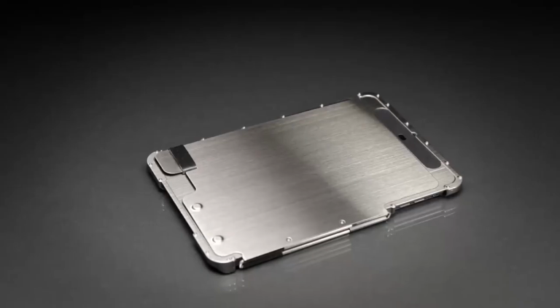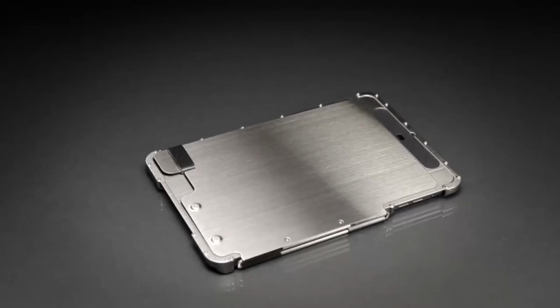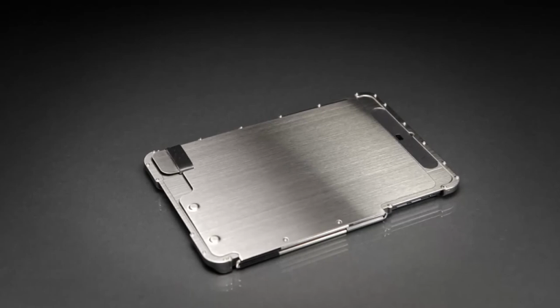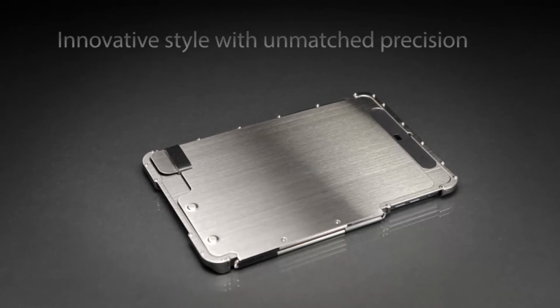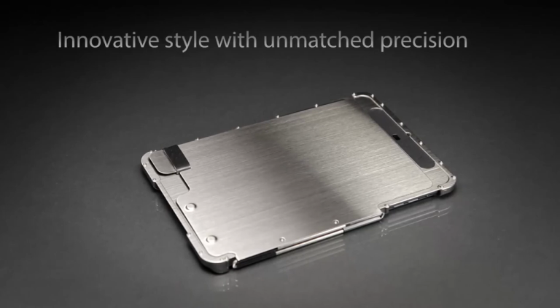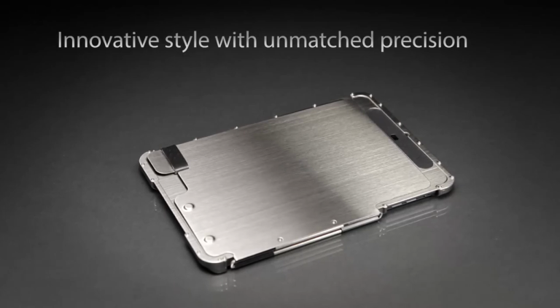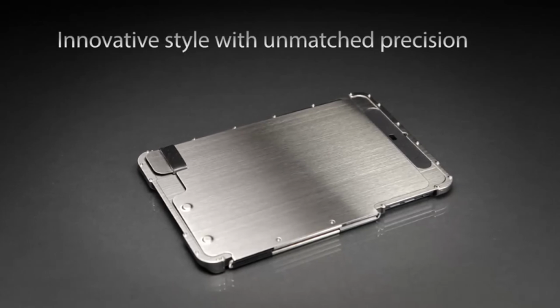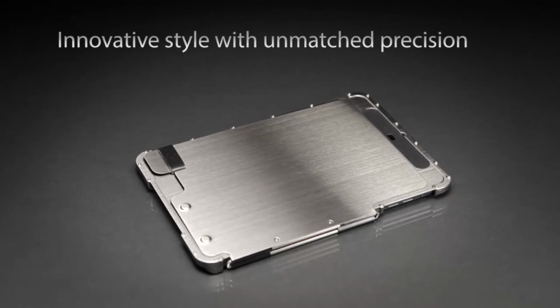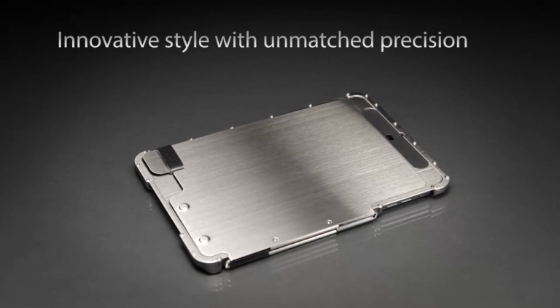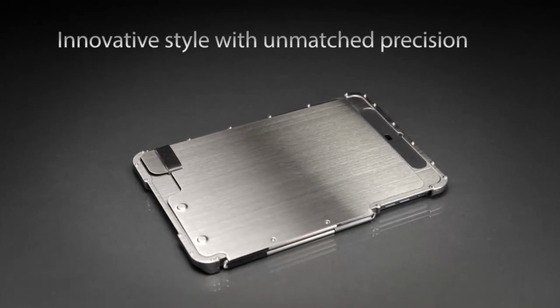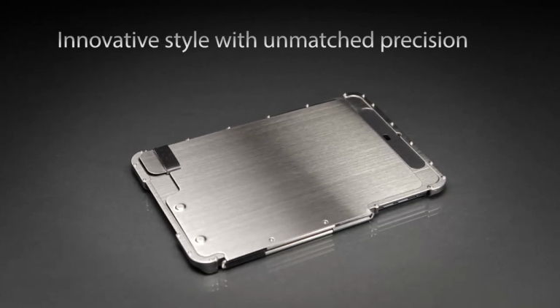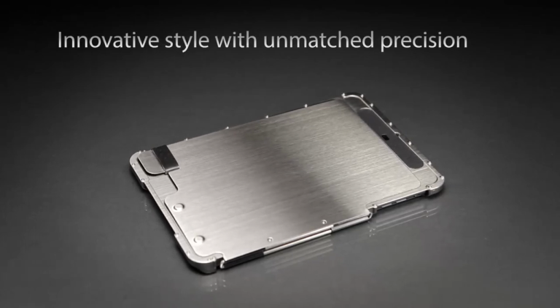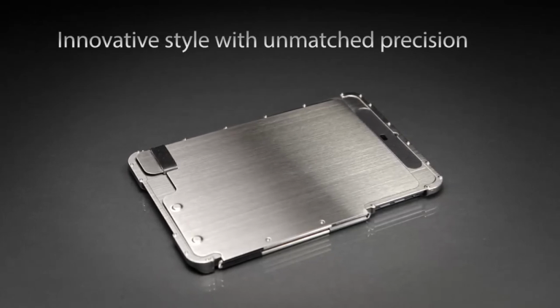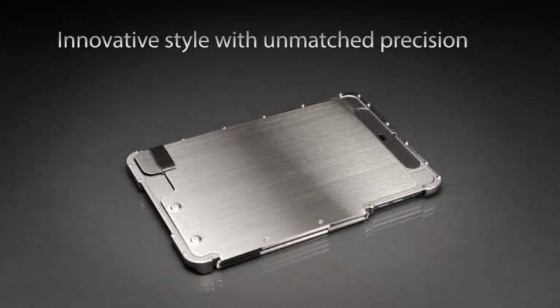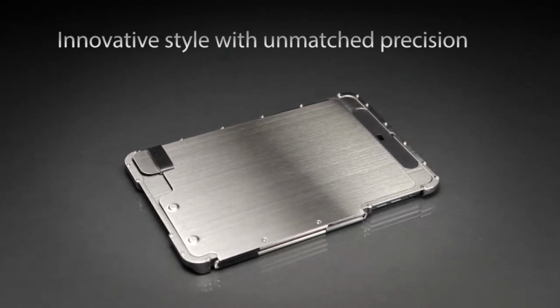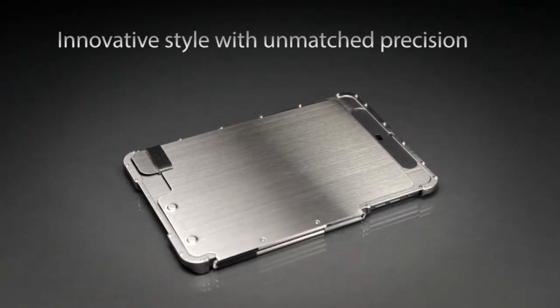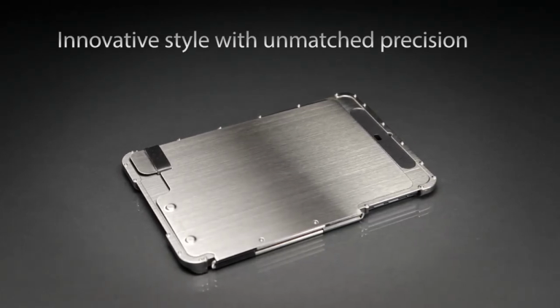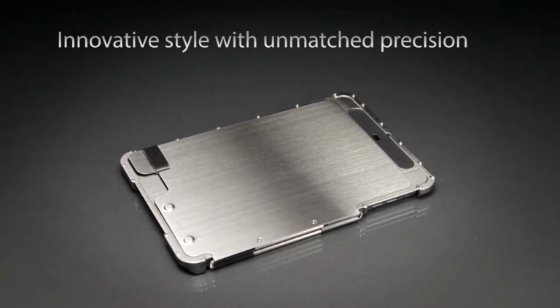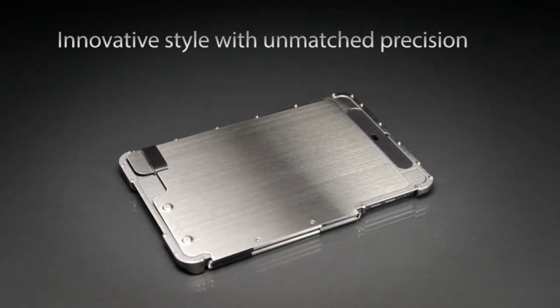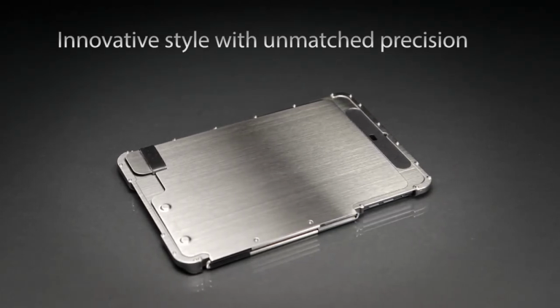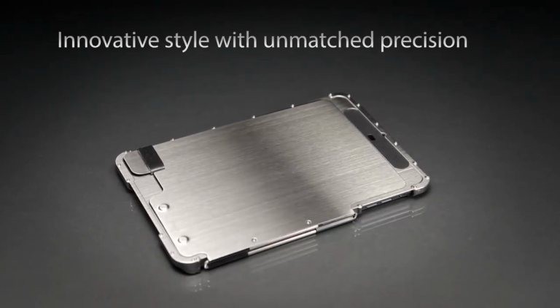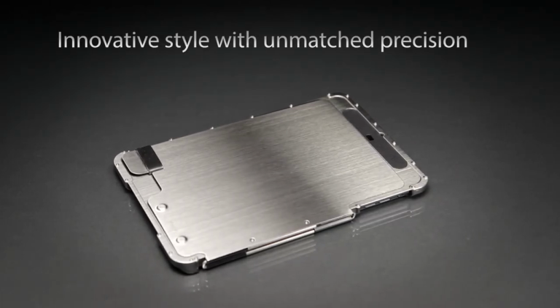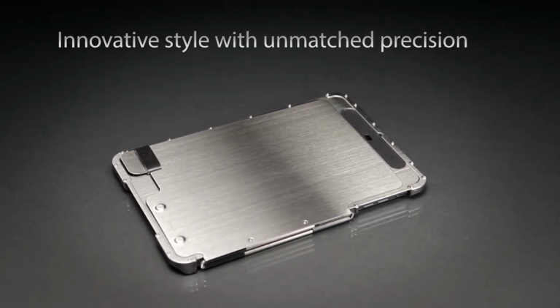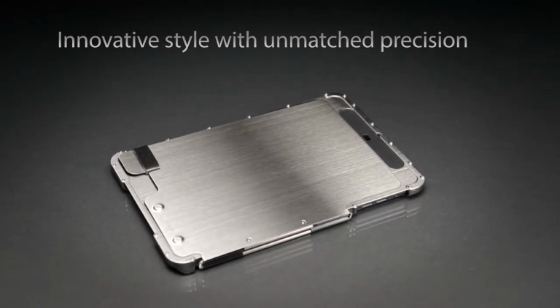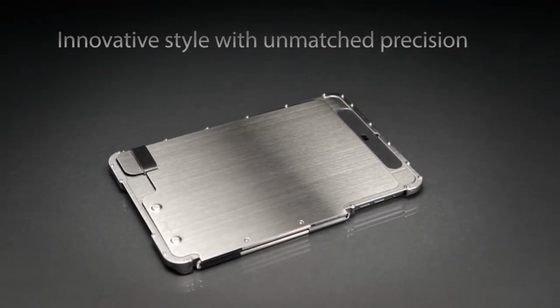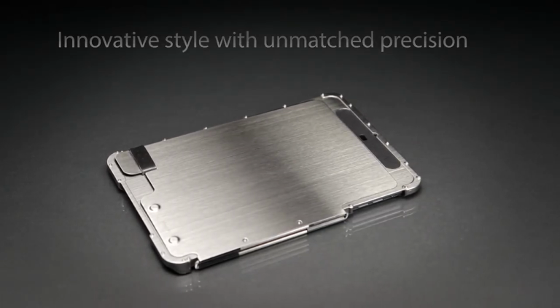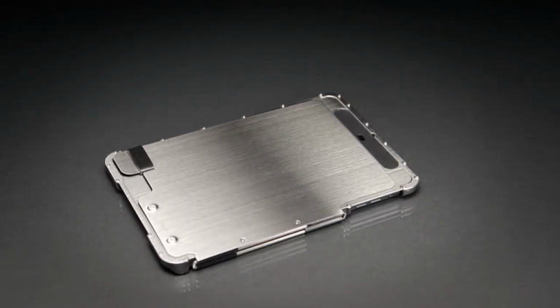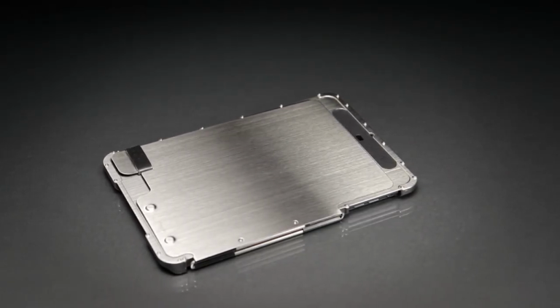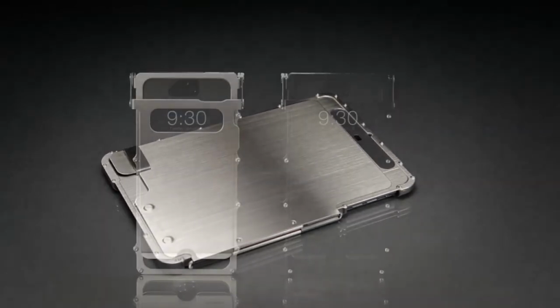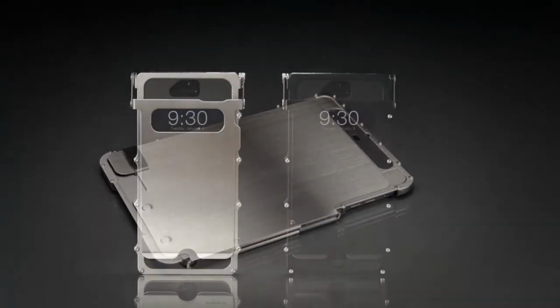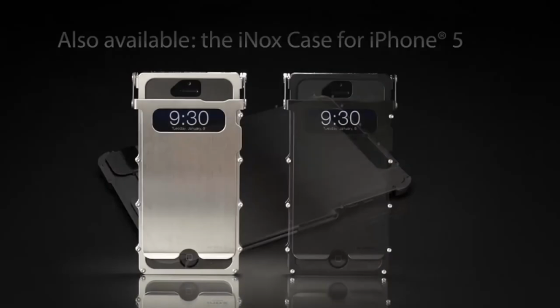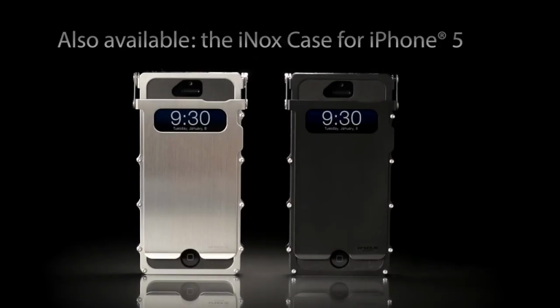The INOX case was designed for those who seek distinctive accessories for their hardware.